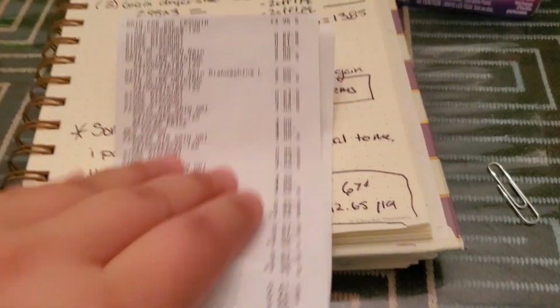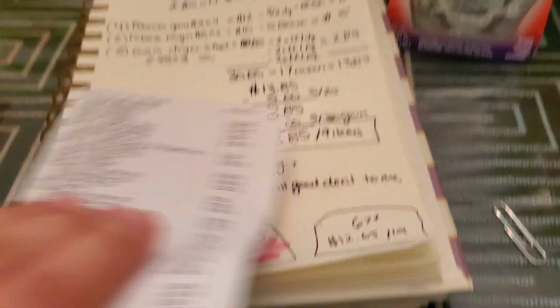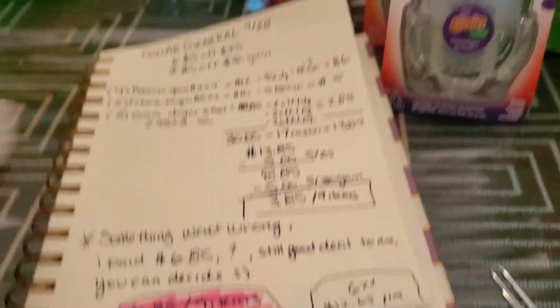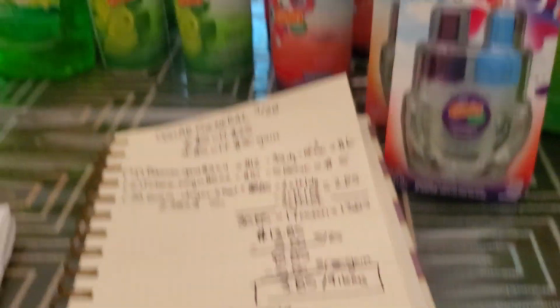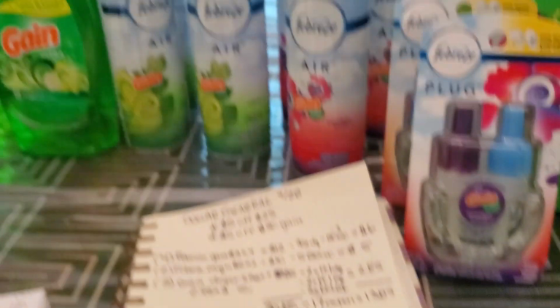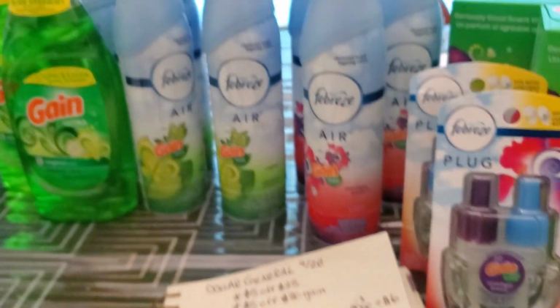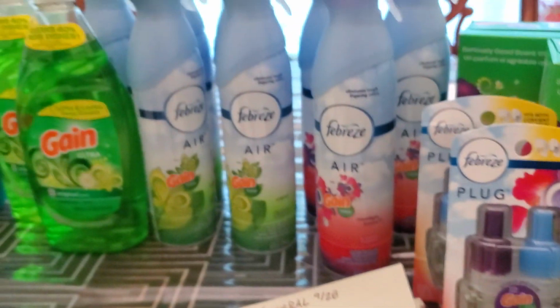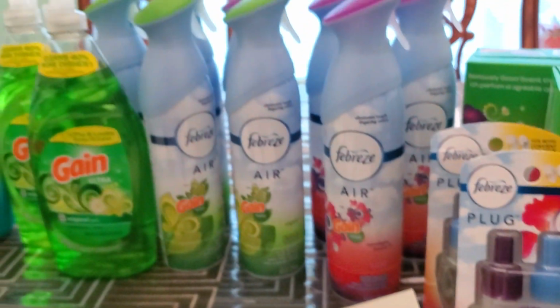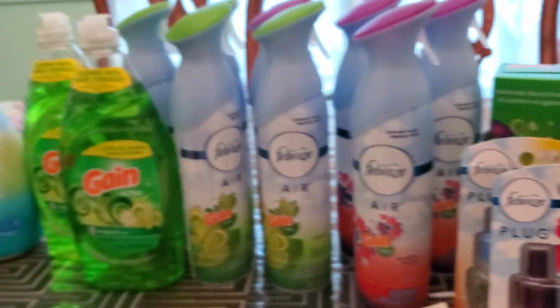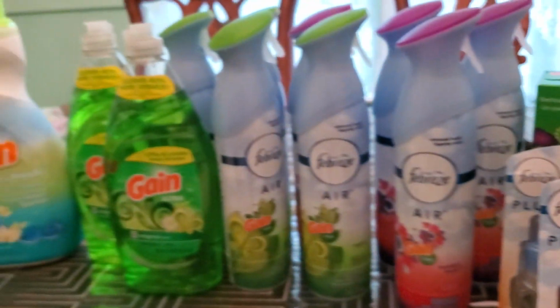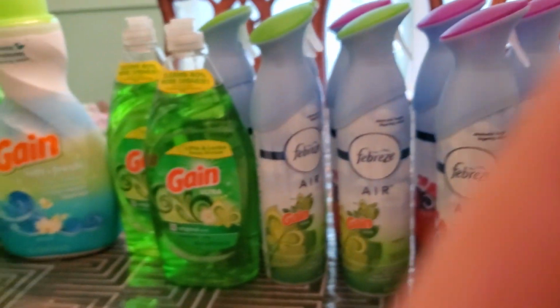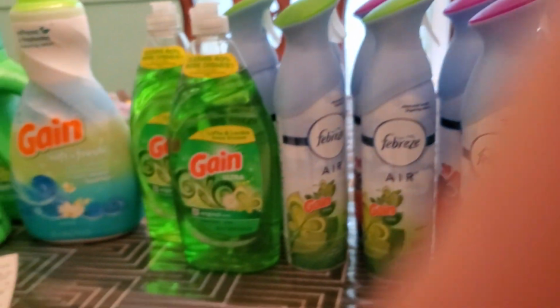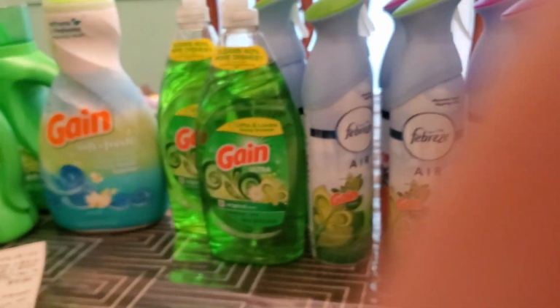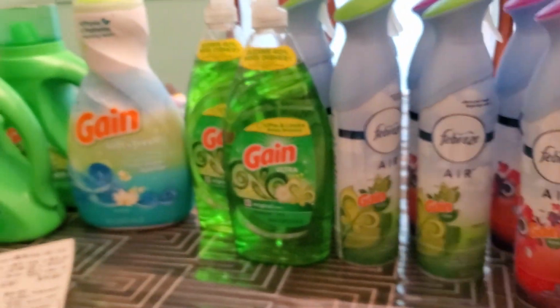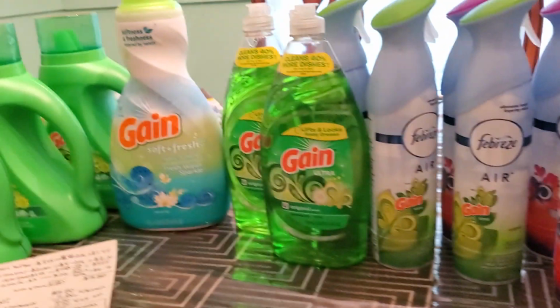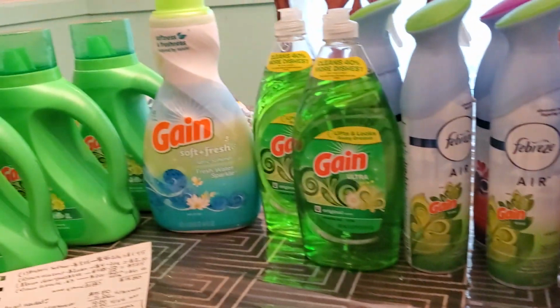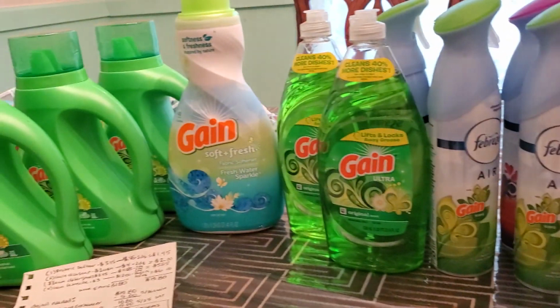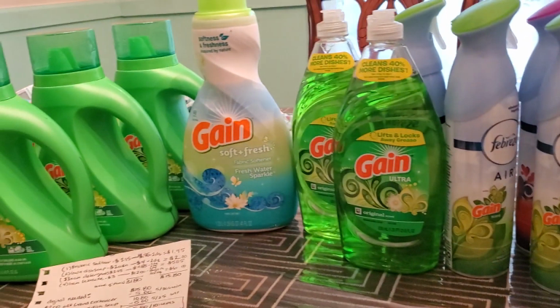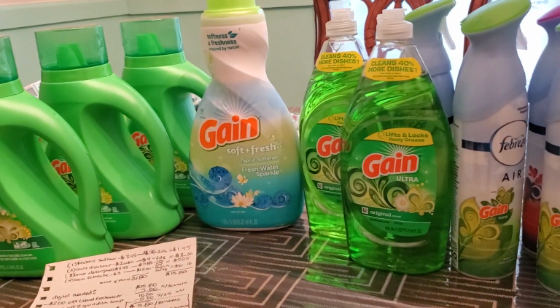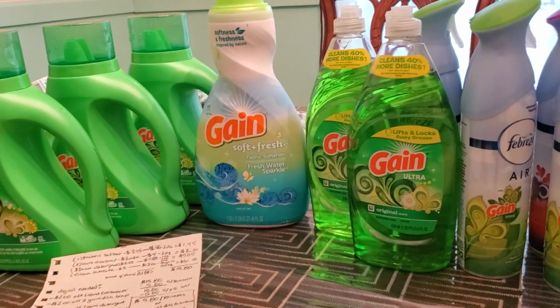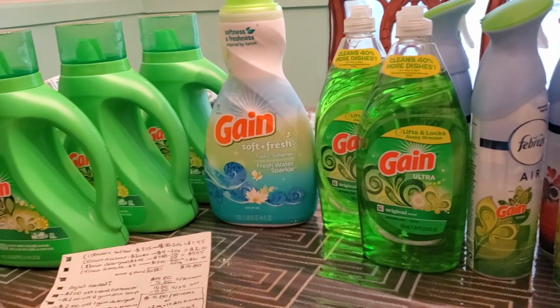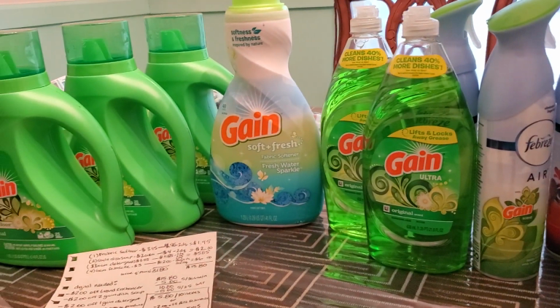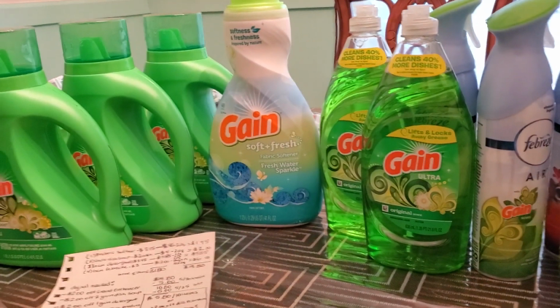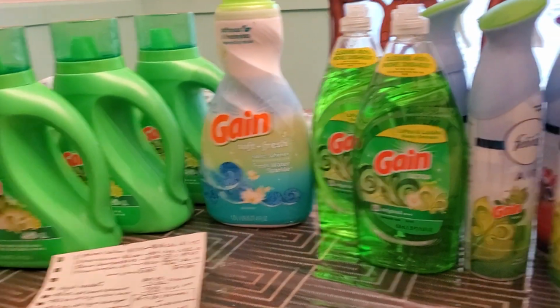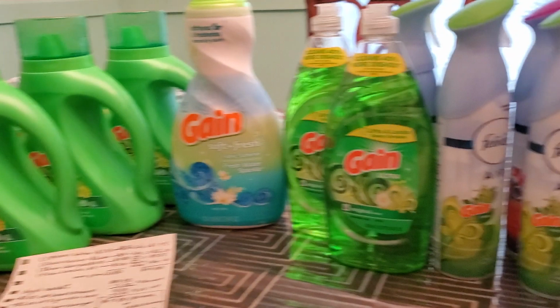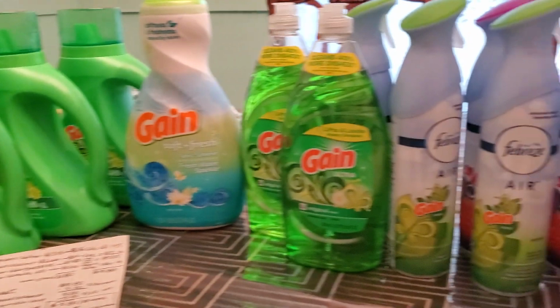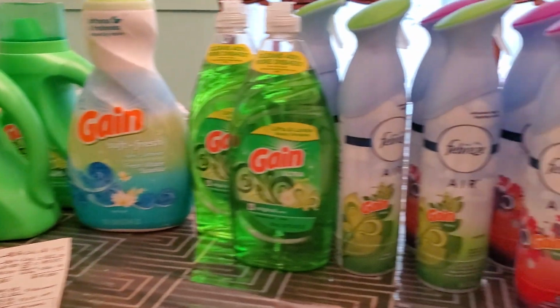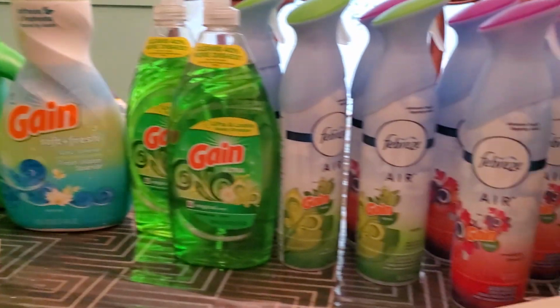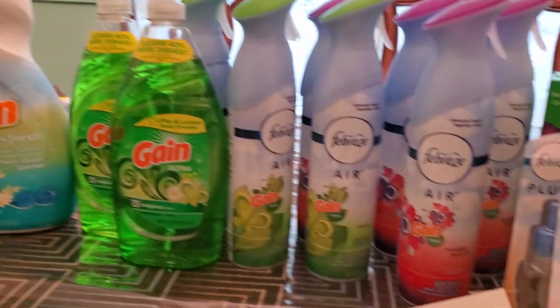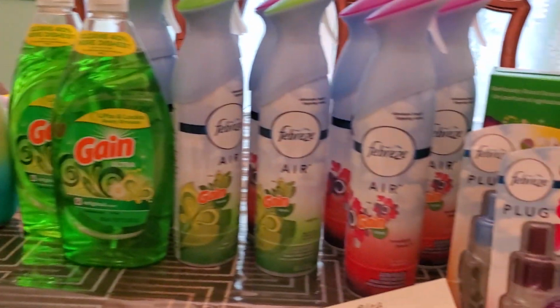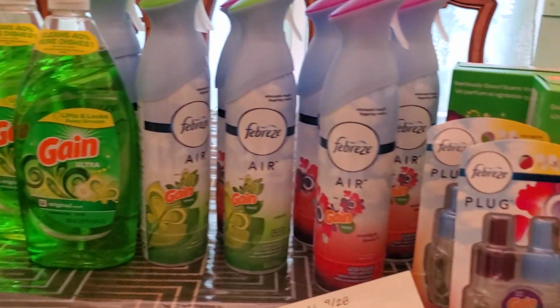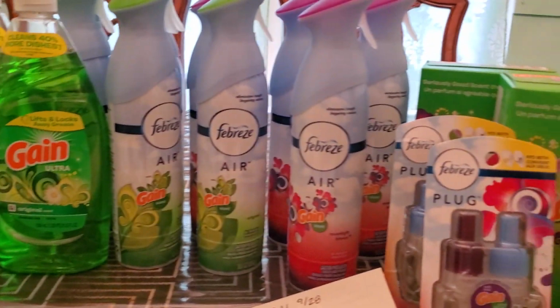Everything here was $0.67 each. Thank you guys for watching. Bye!